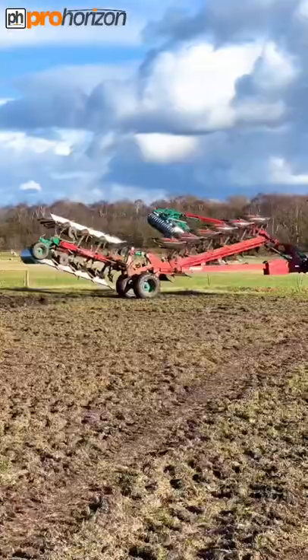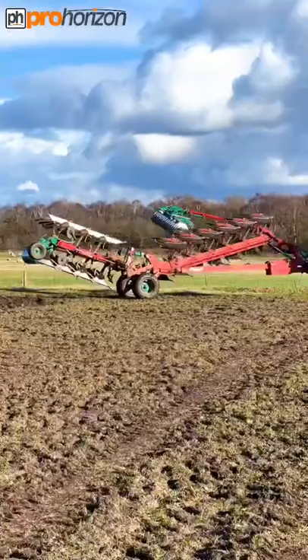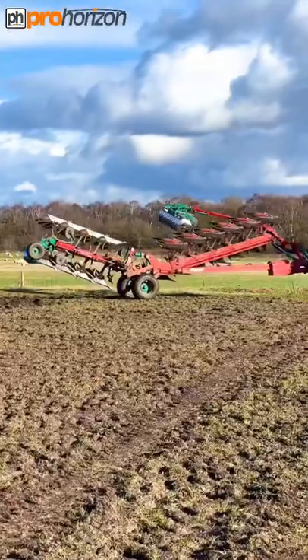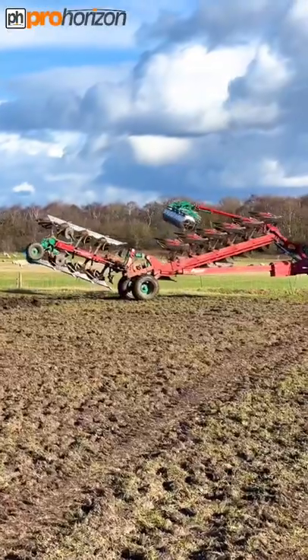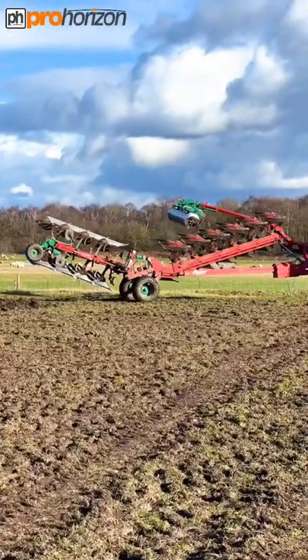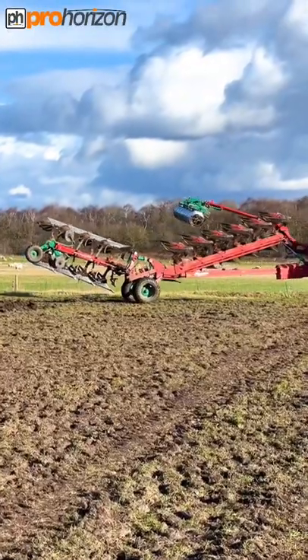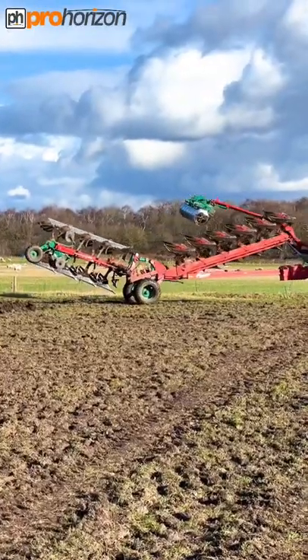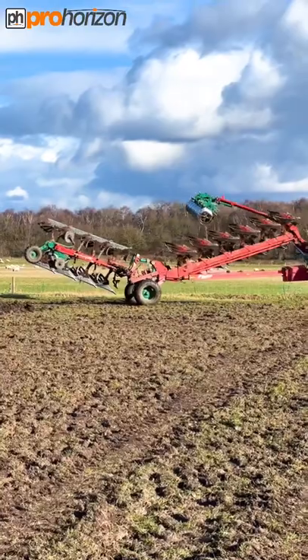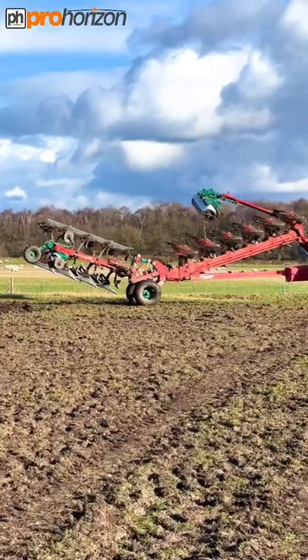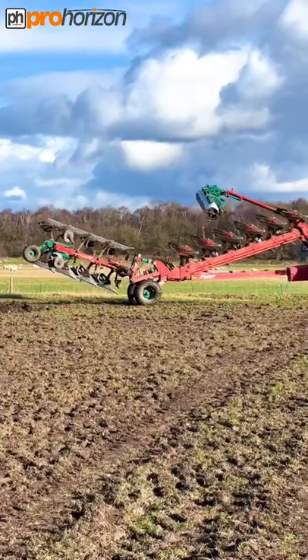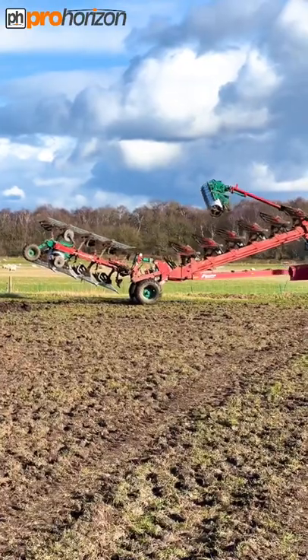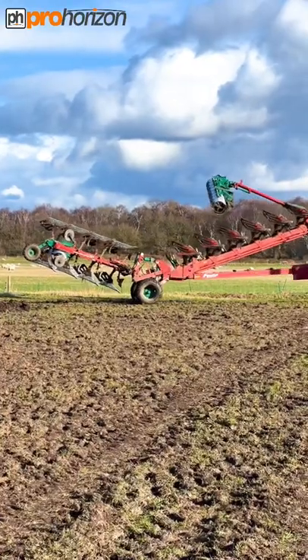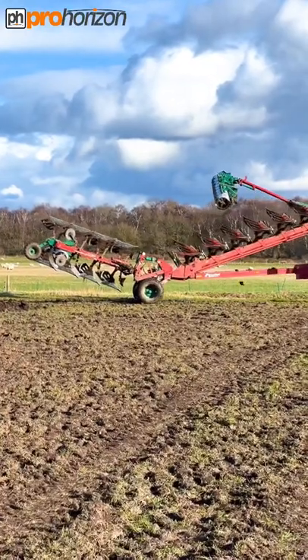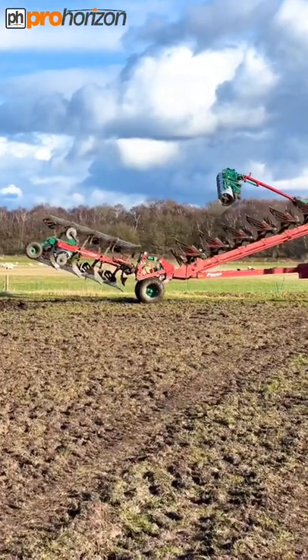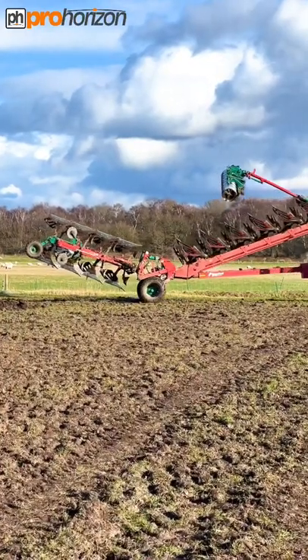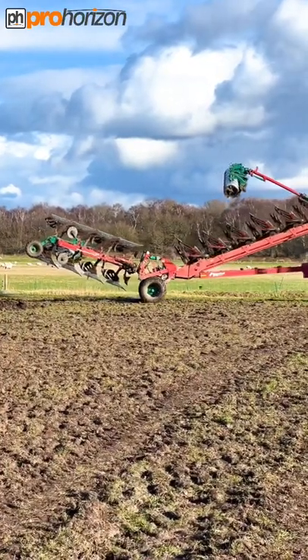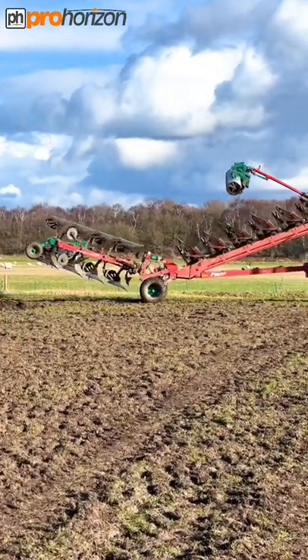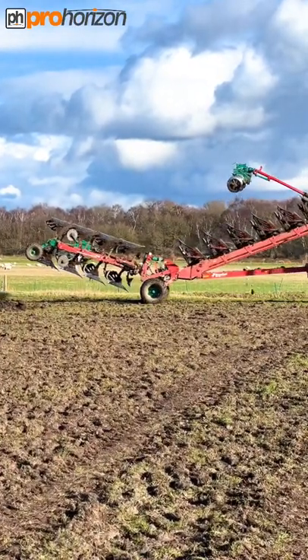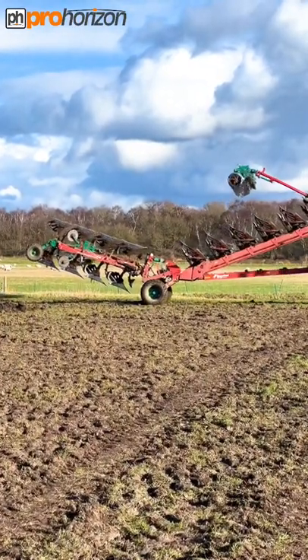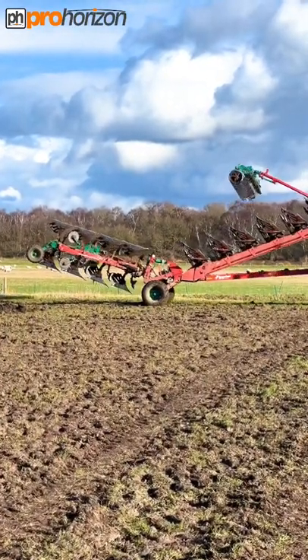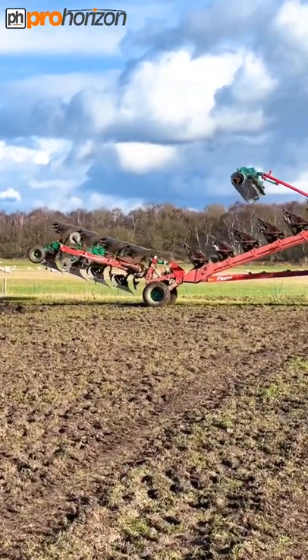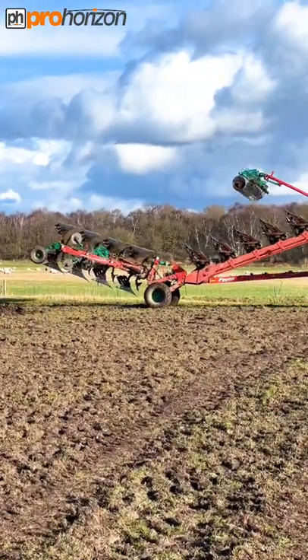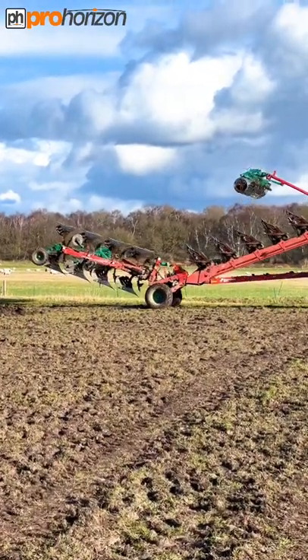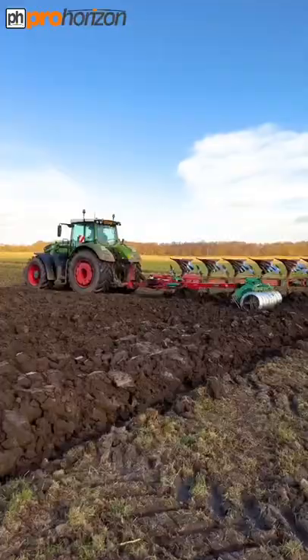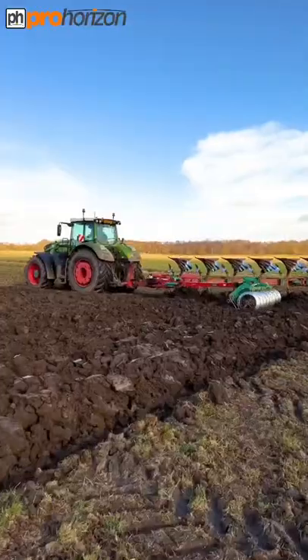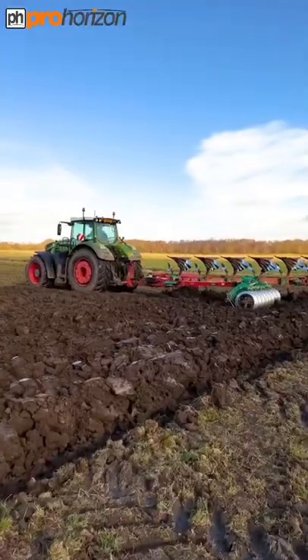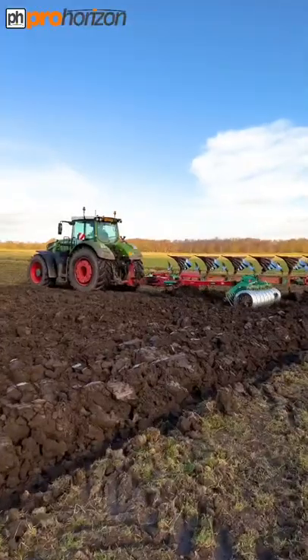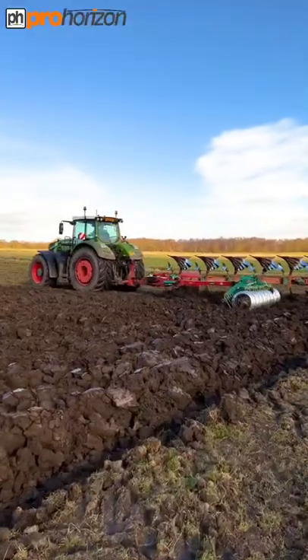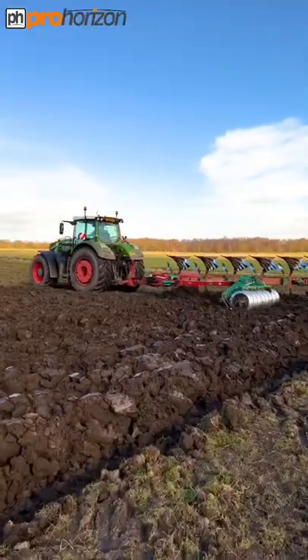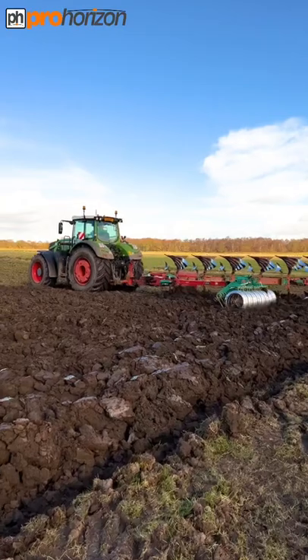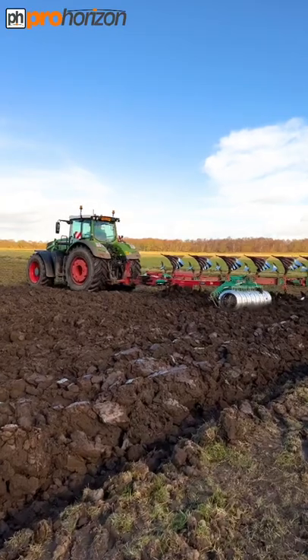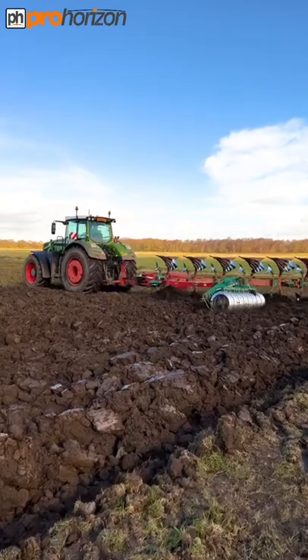He's reversing the plough over, ready for going back up the other direction. Here he goes.